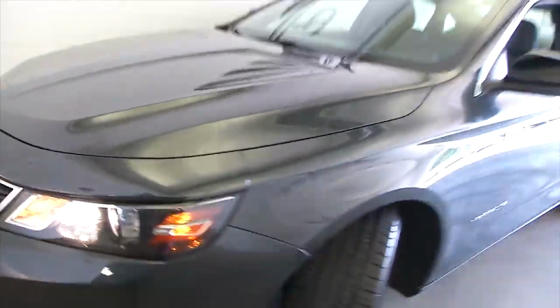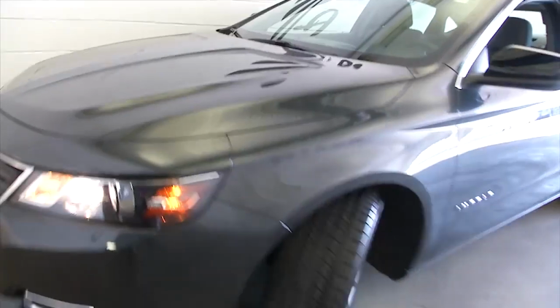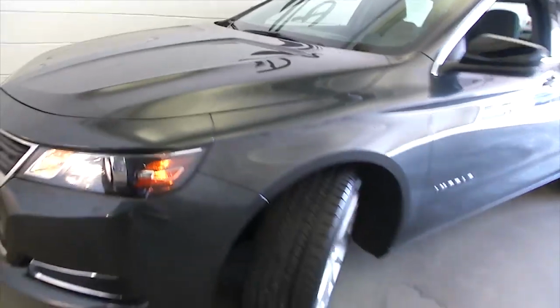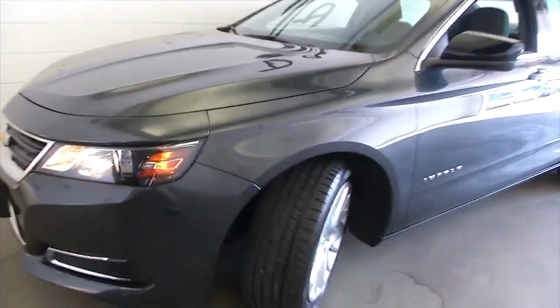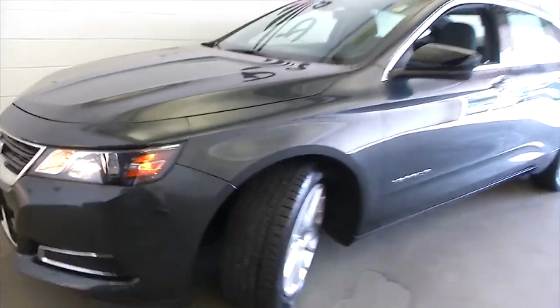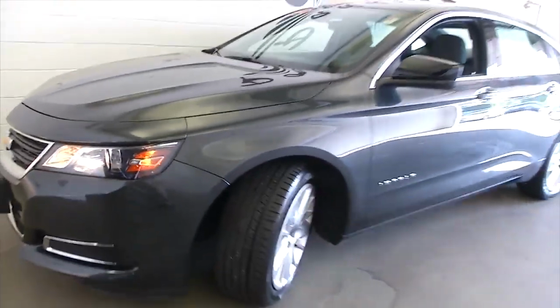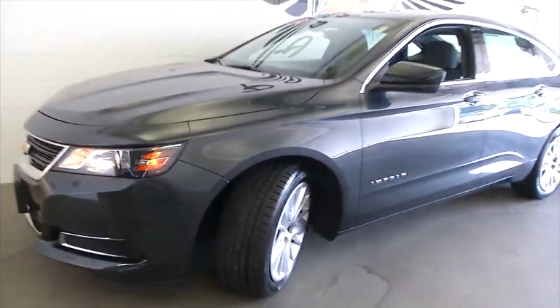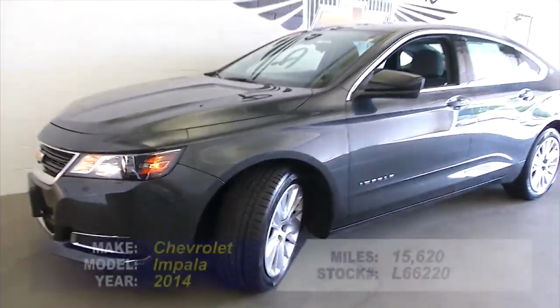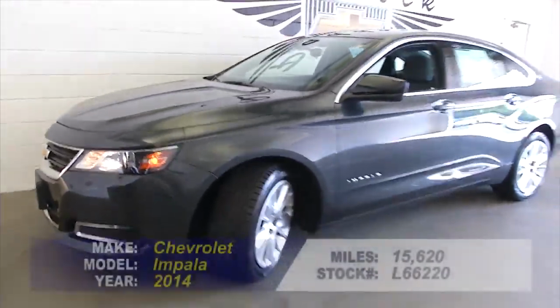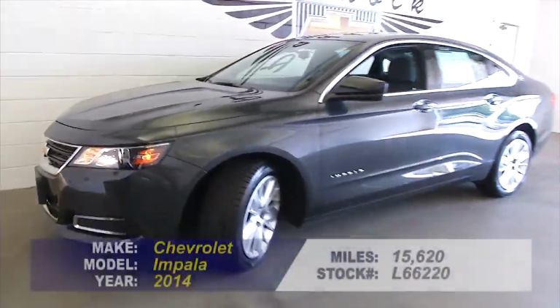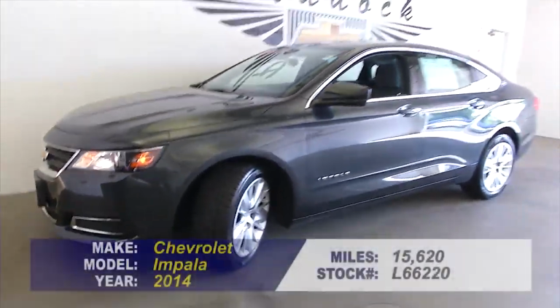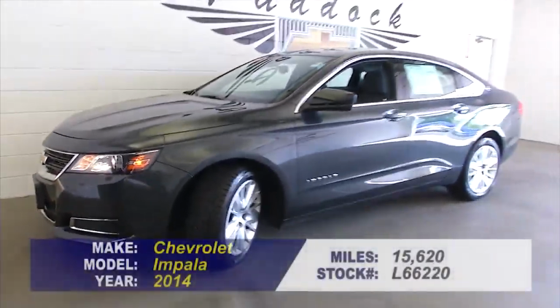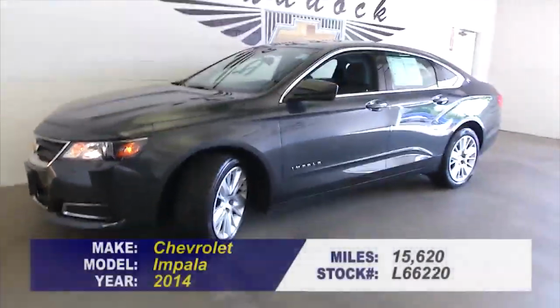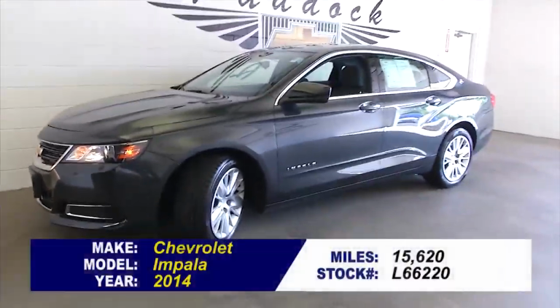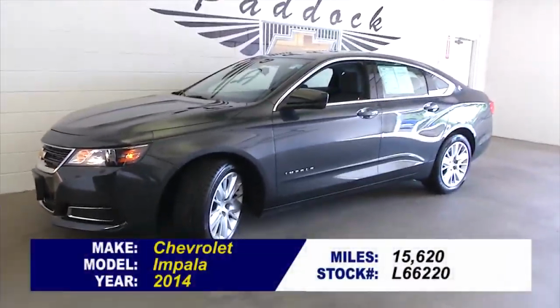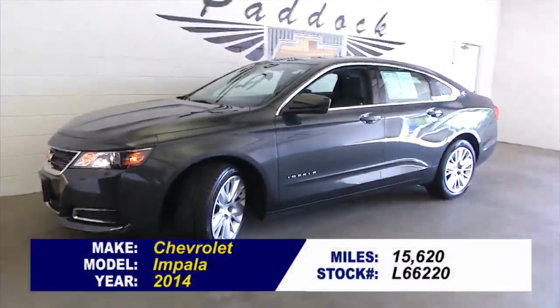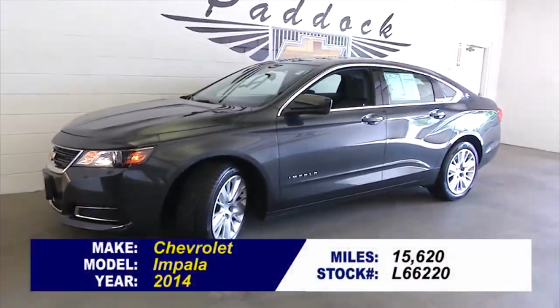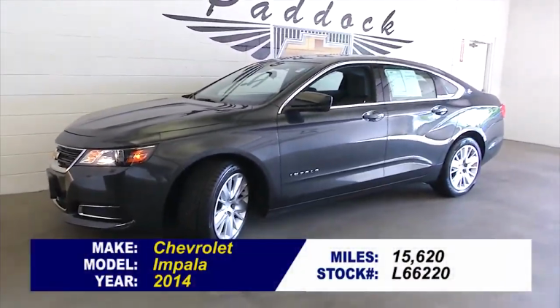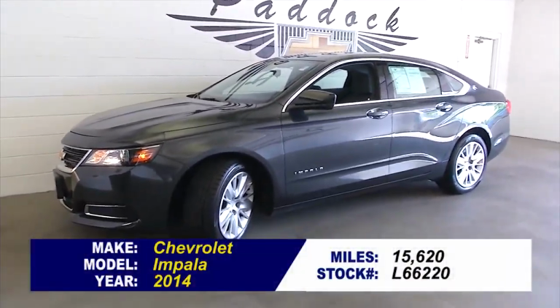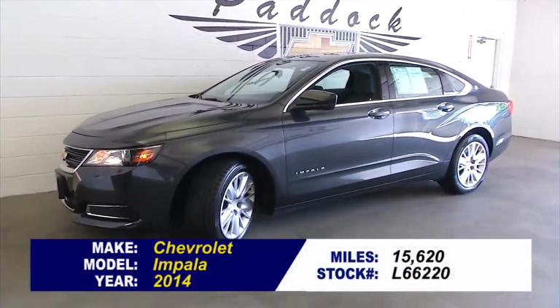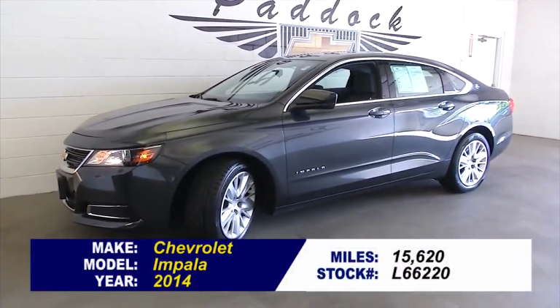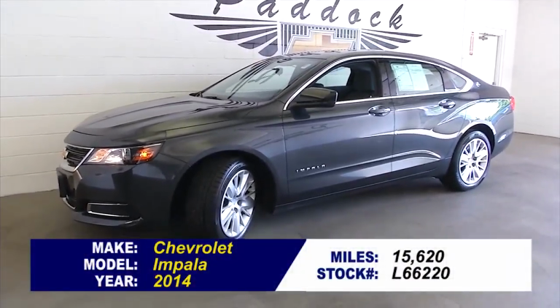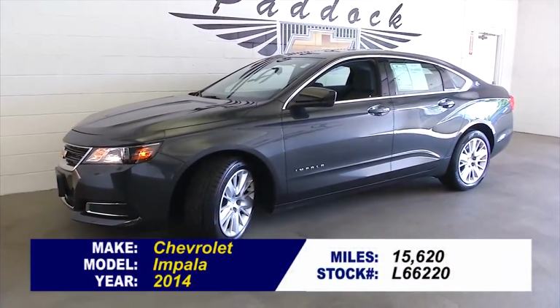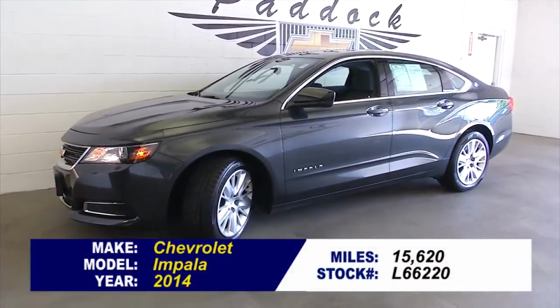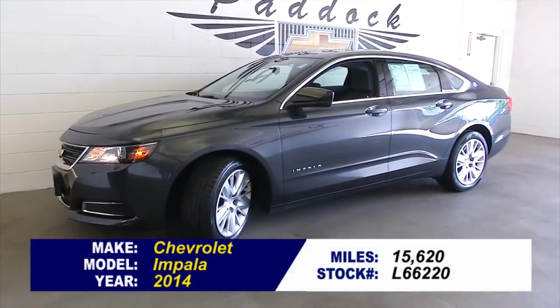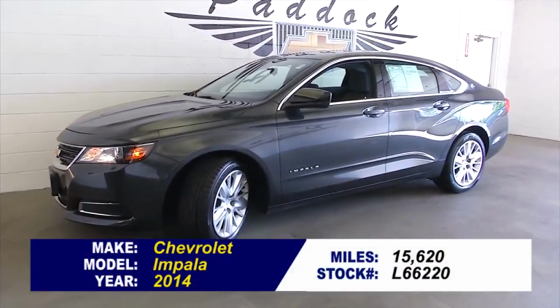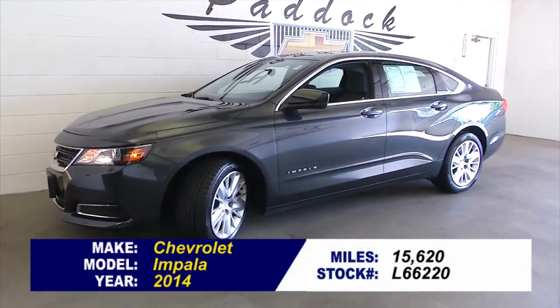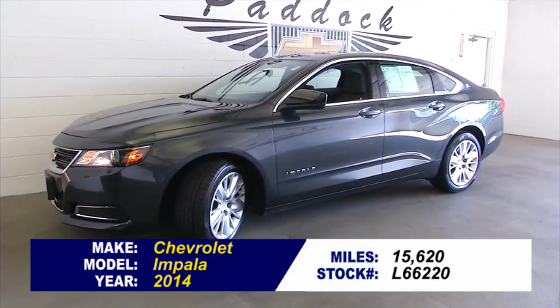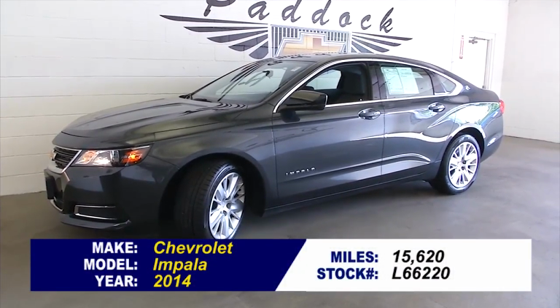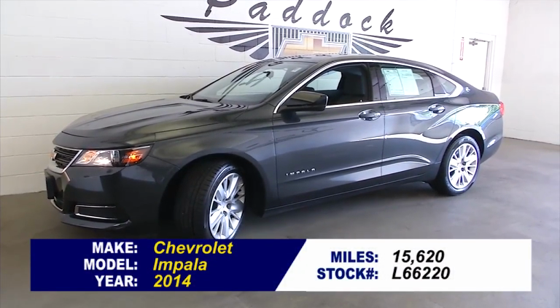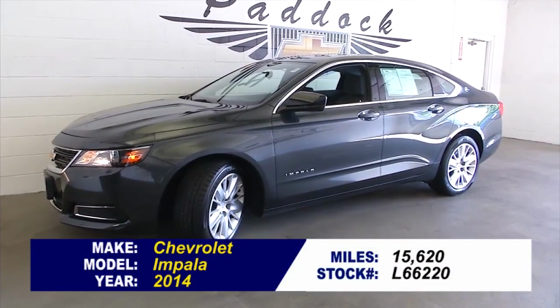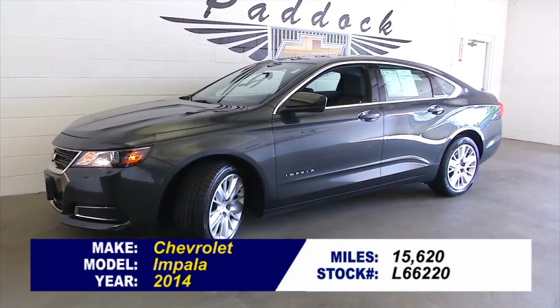Beautiful vehicle. To find out more or take a test drive, give us a call at 876-0945.